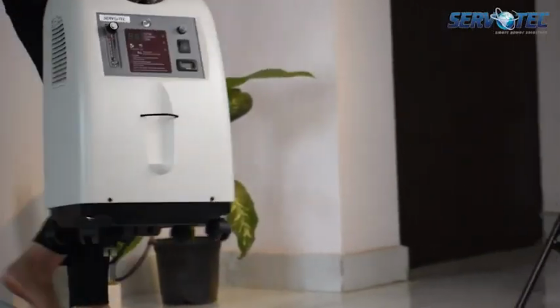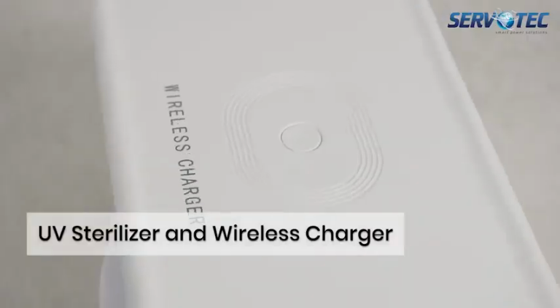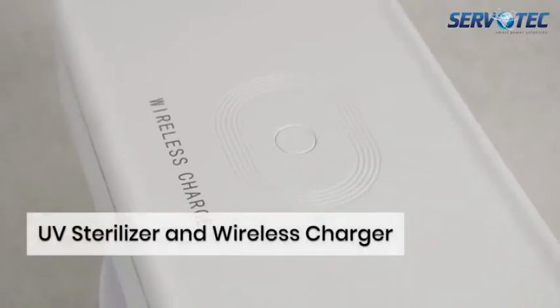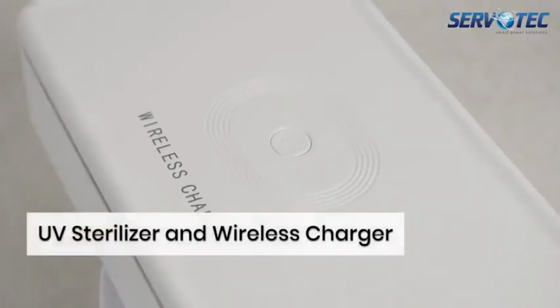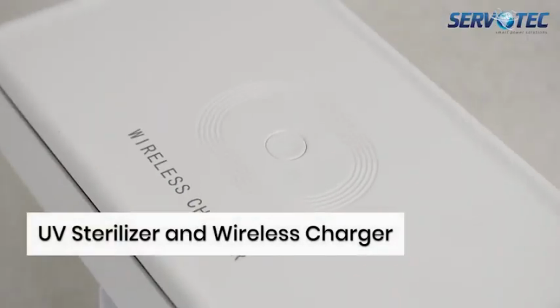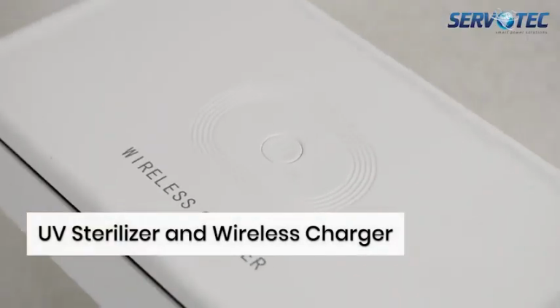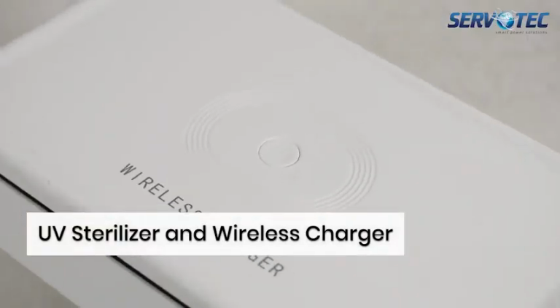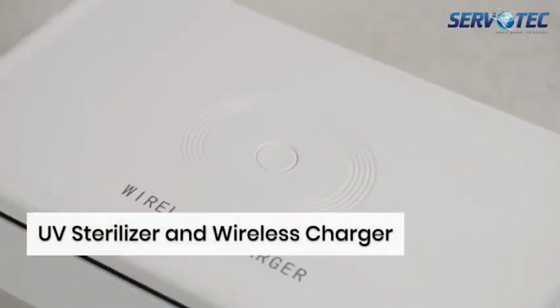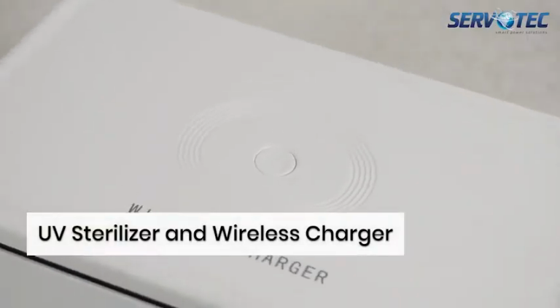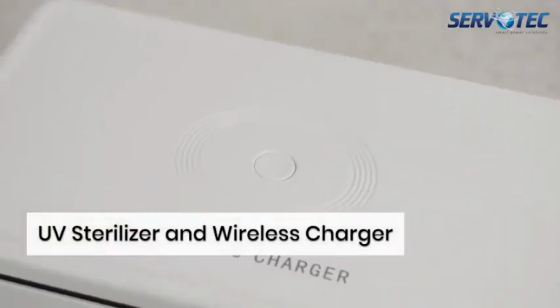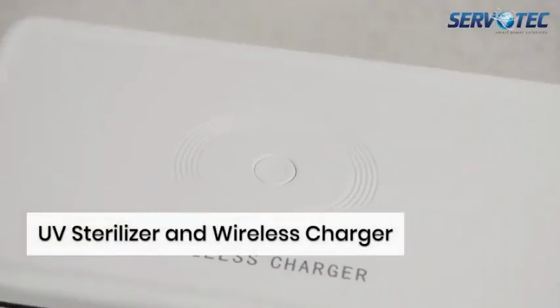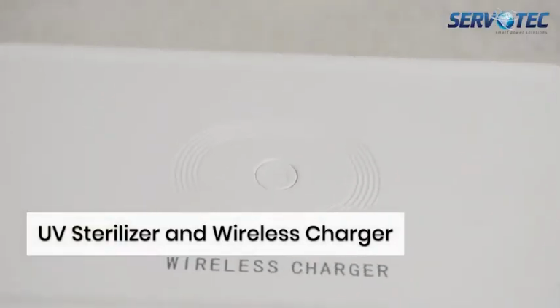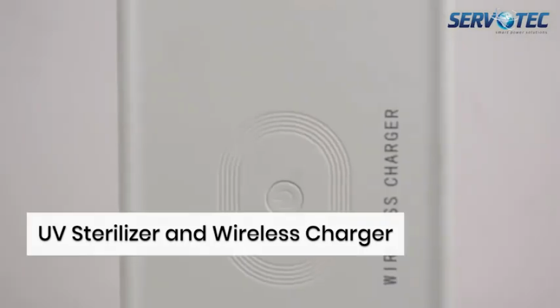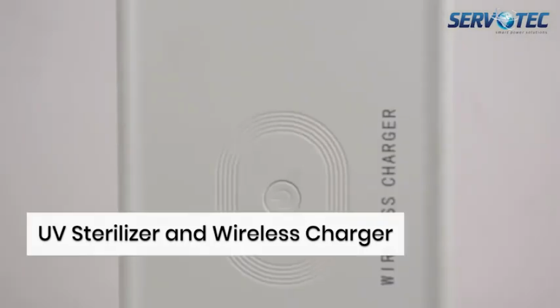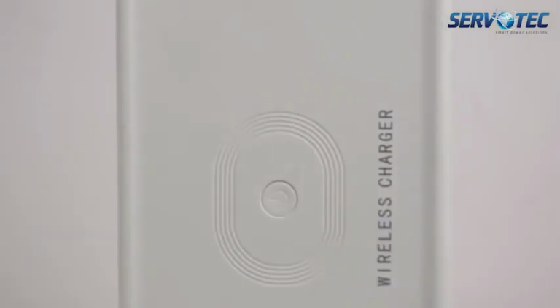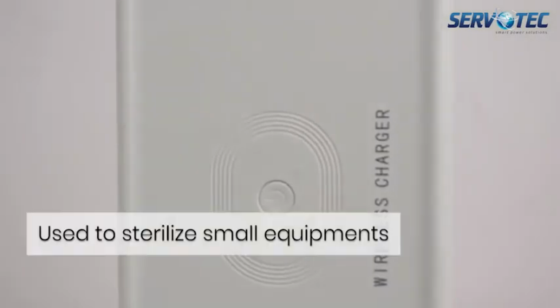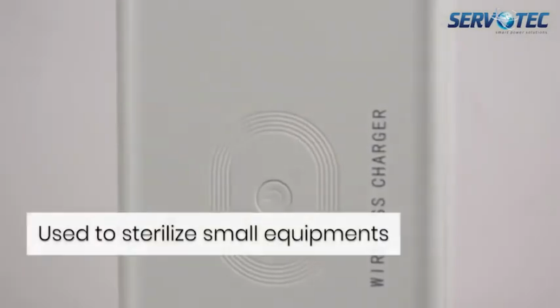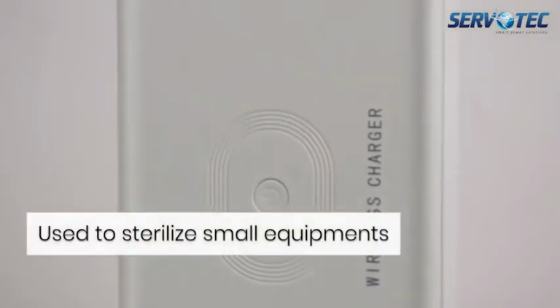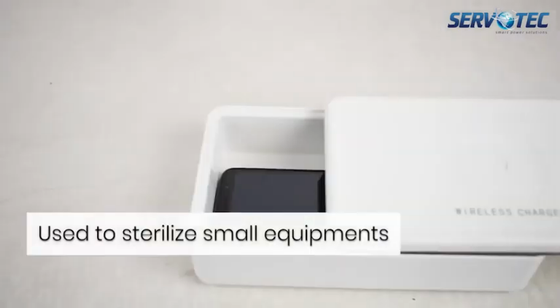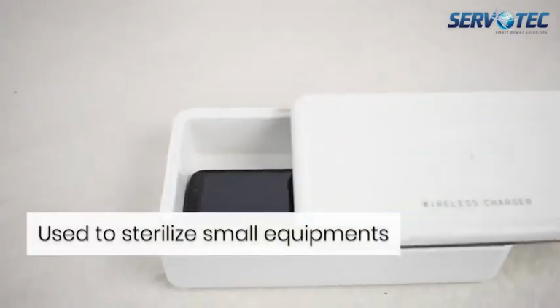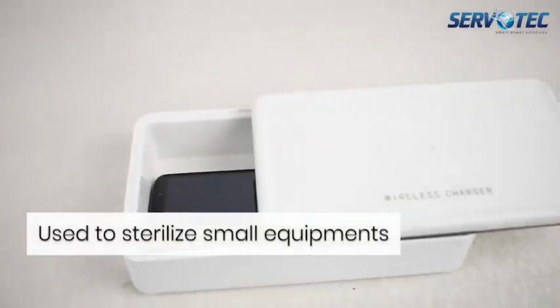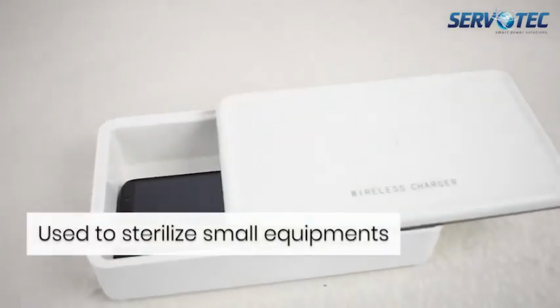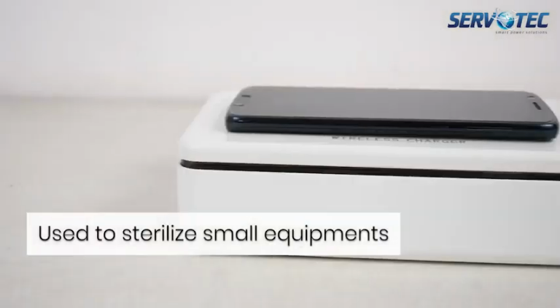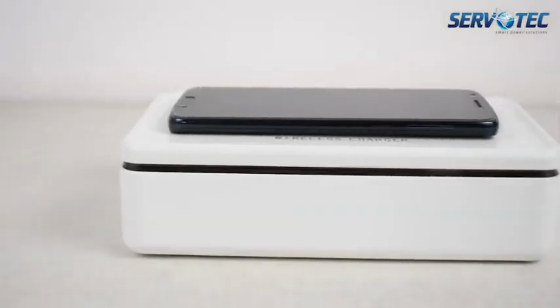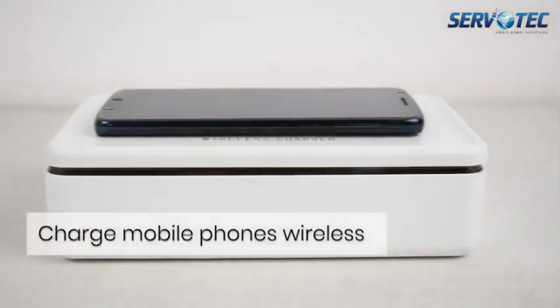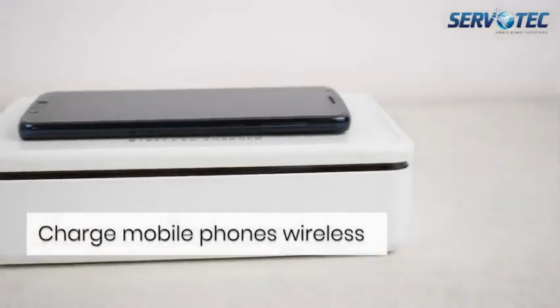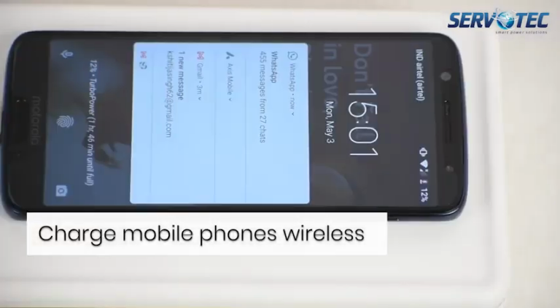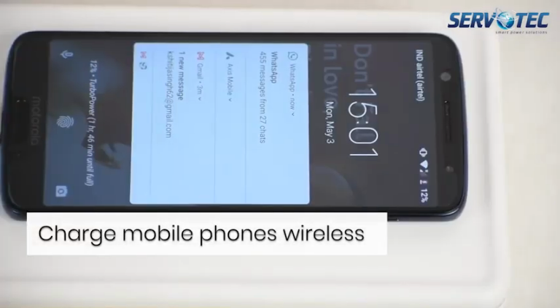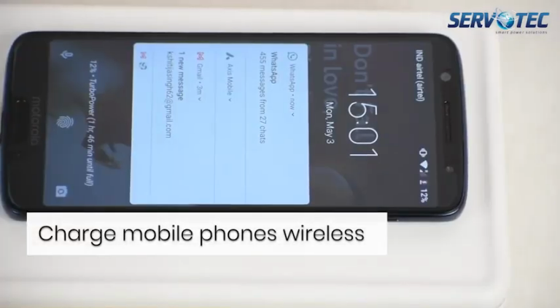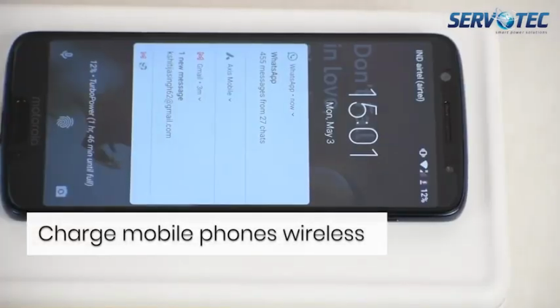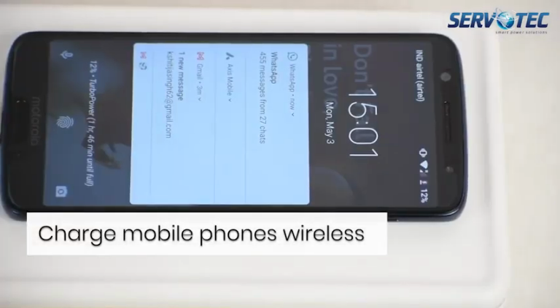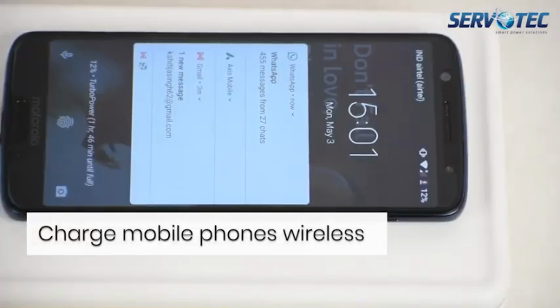UV sterilizer and wireless charger: it can be used to sterilize and charge your phone at the same time.